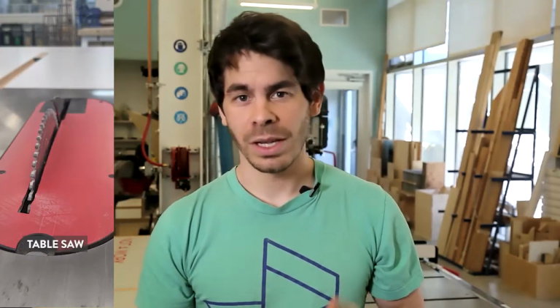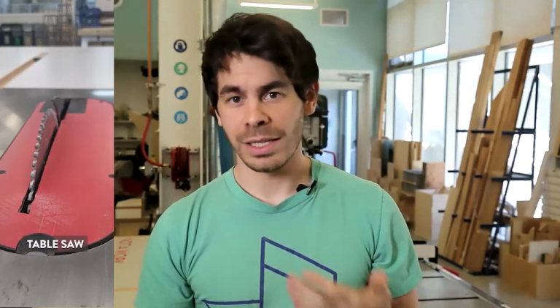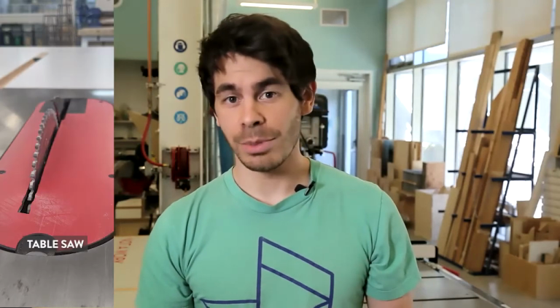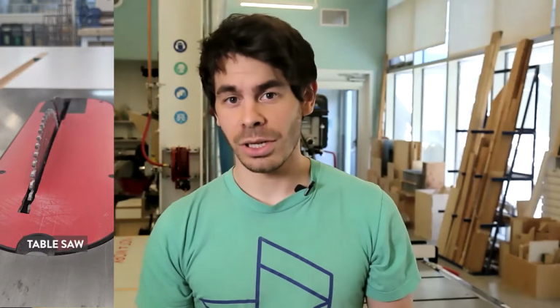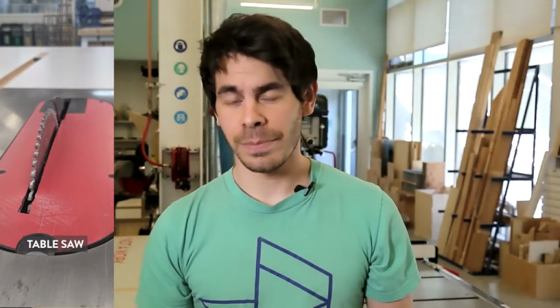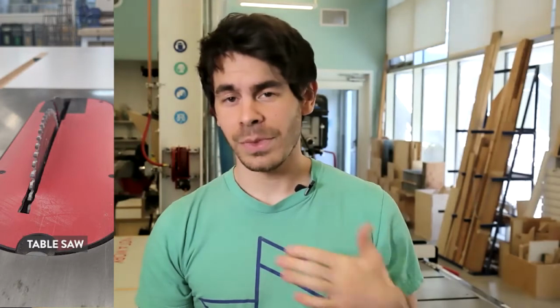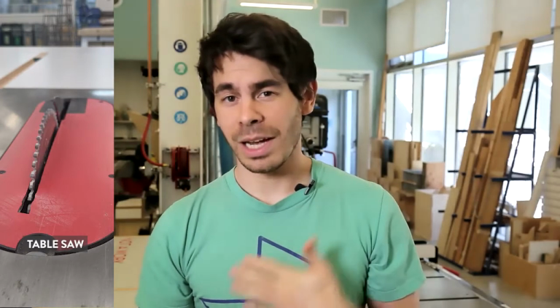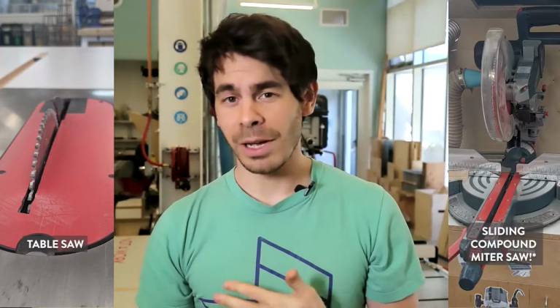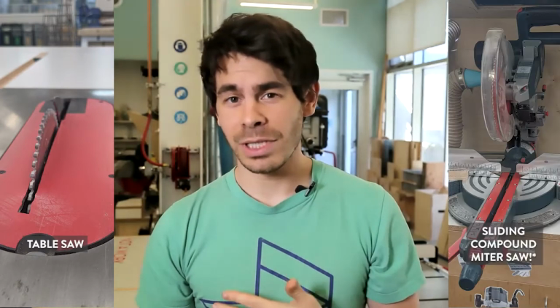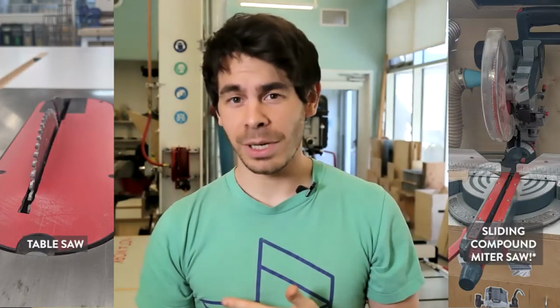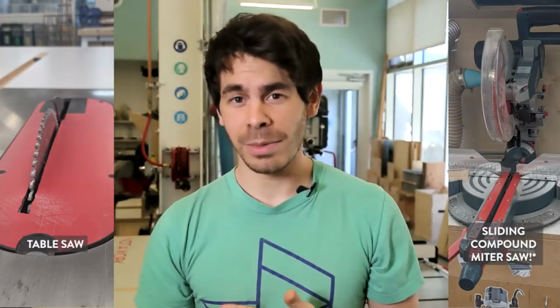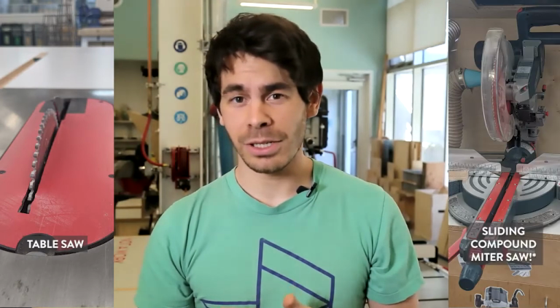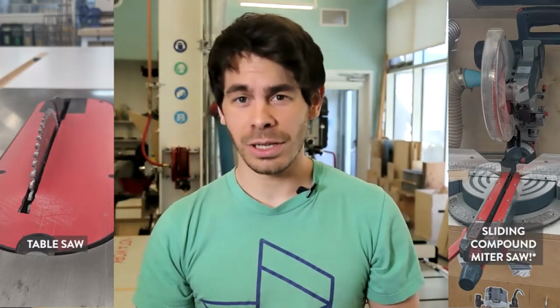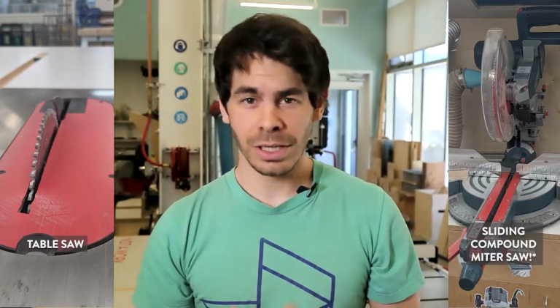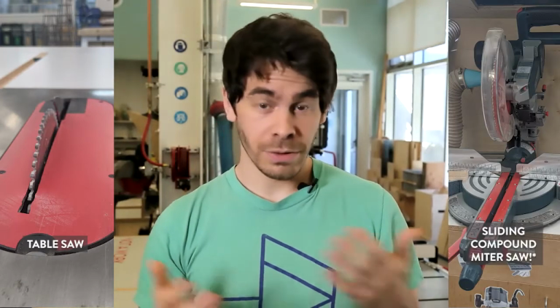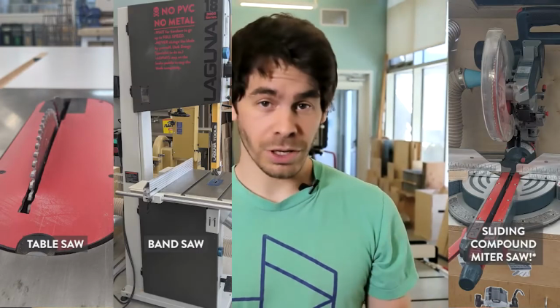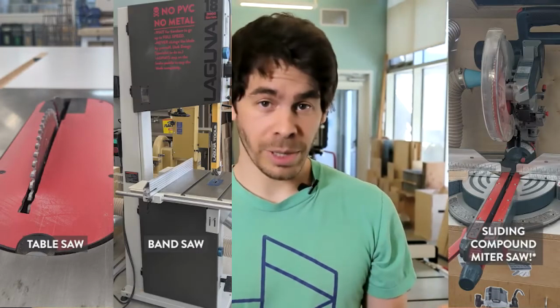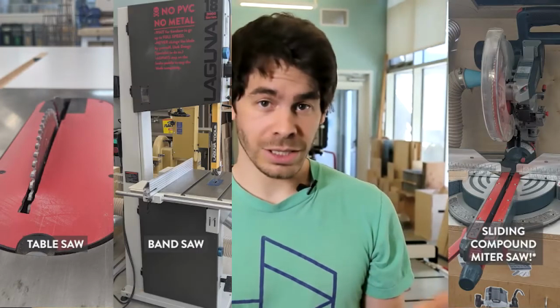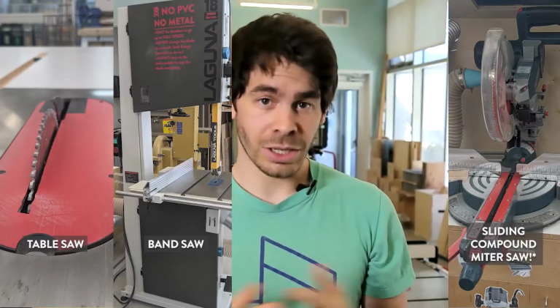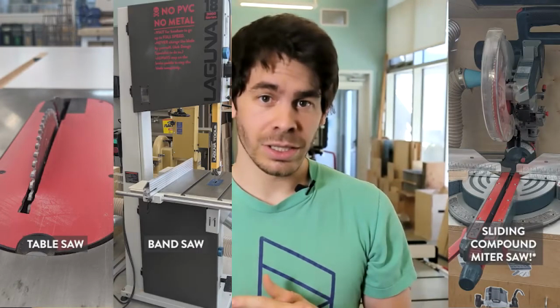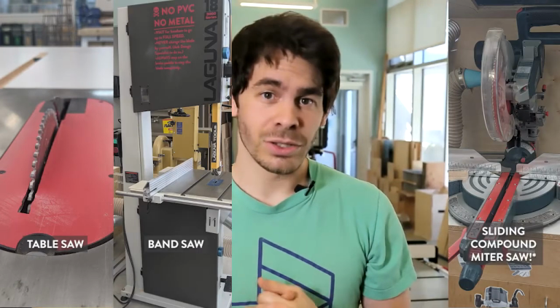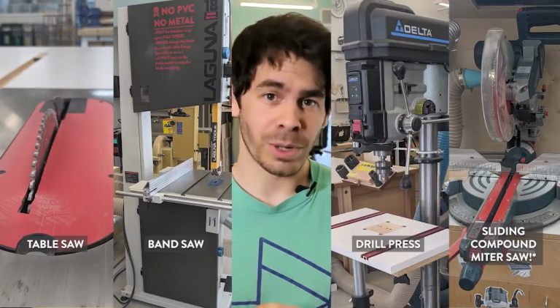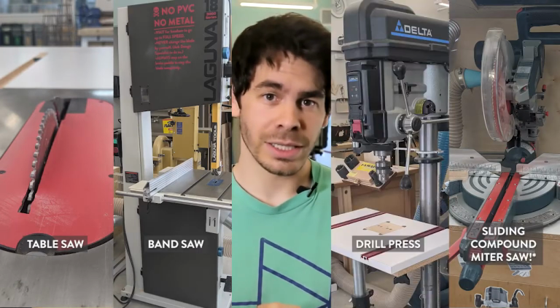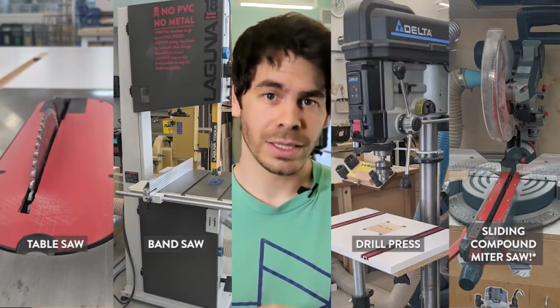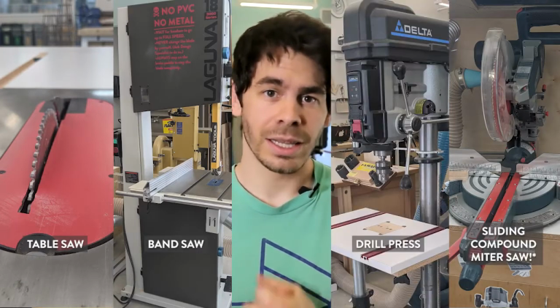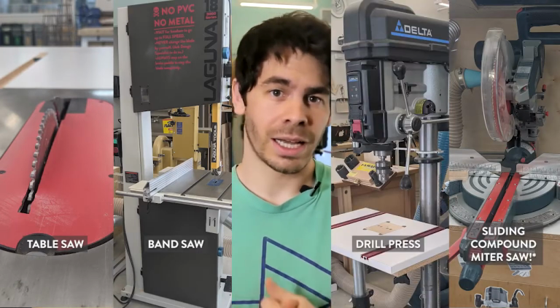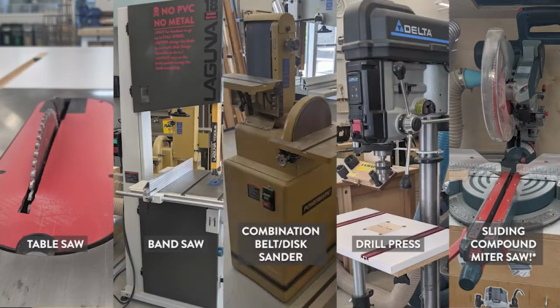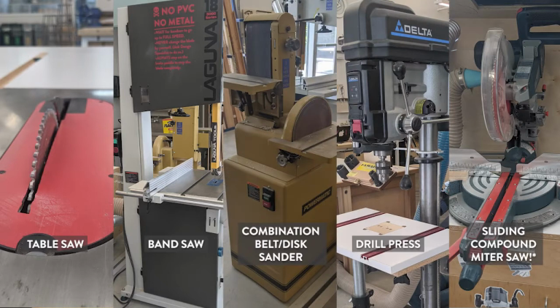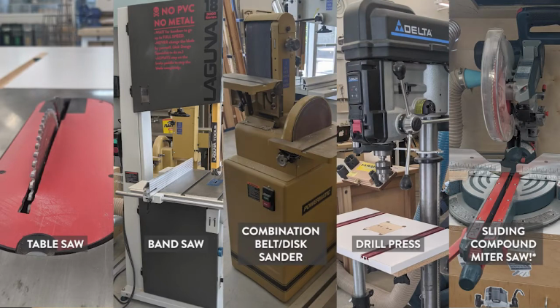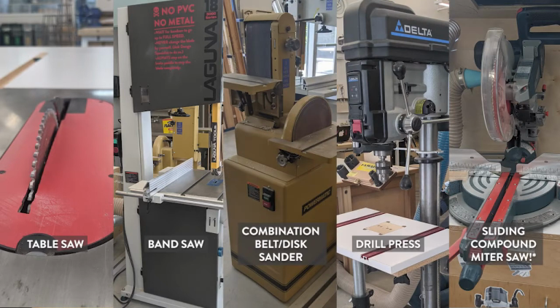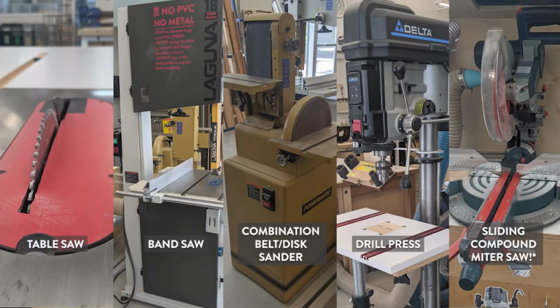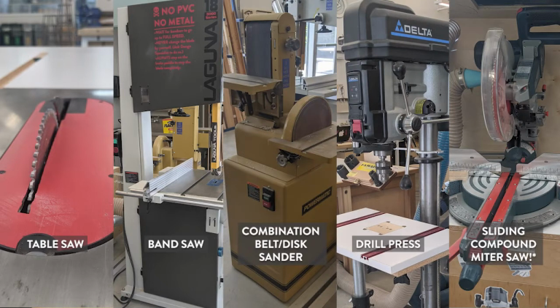The table saw, compound reciprocating miter saw, vertical band saw, drill press, and the combination belt and disc sander.